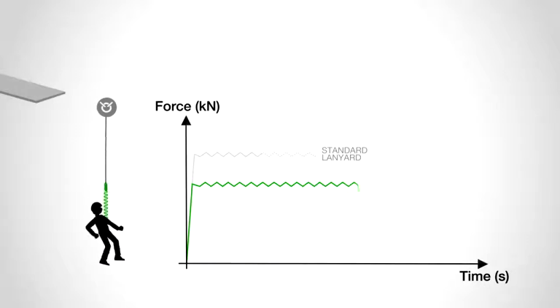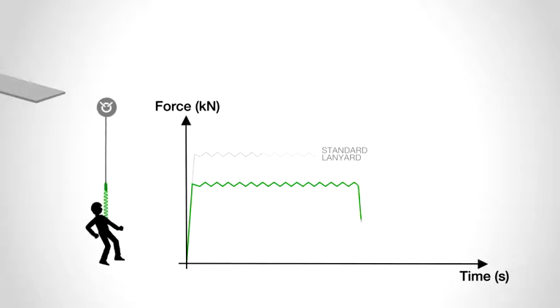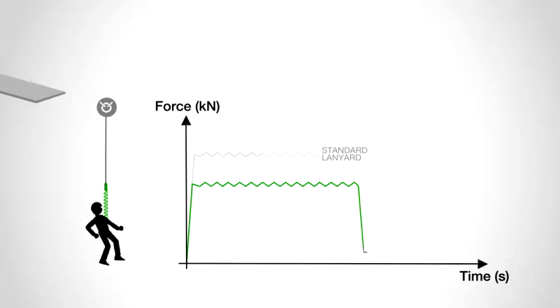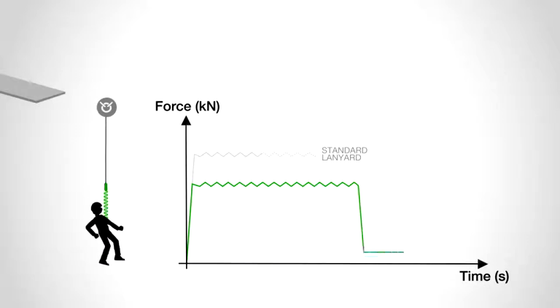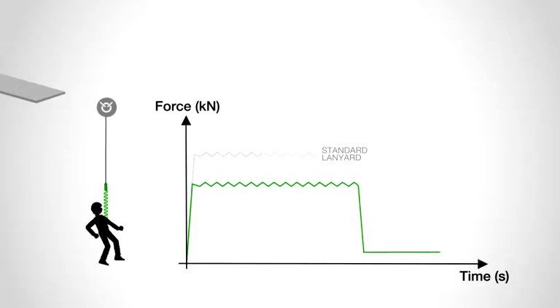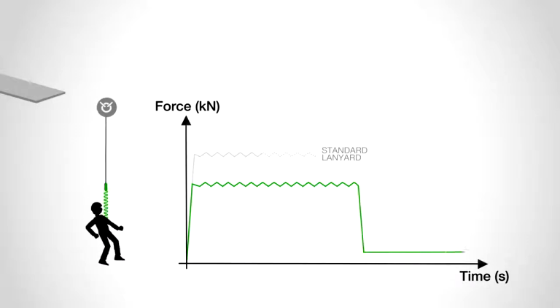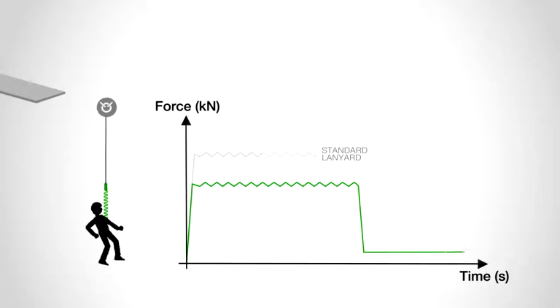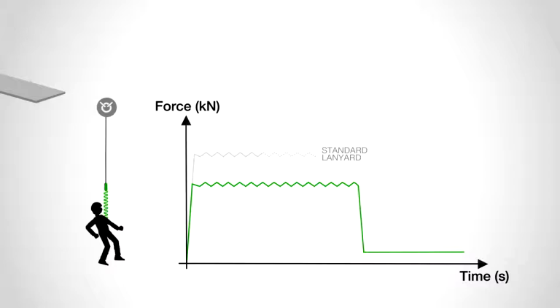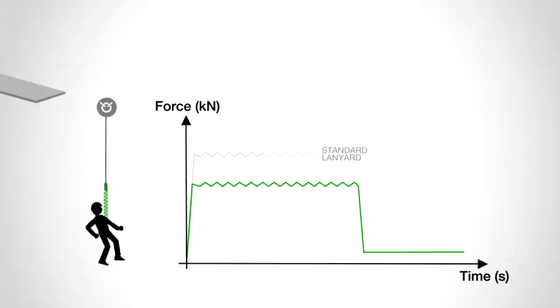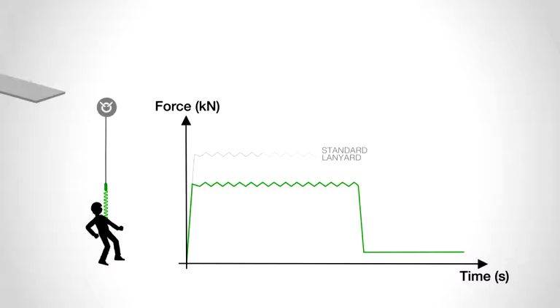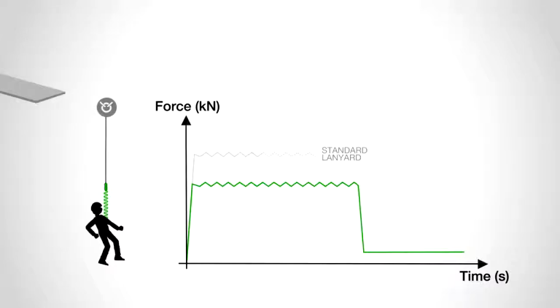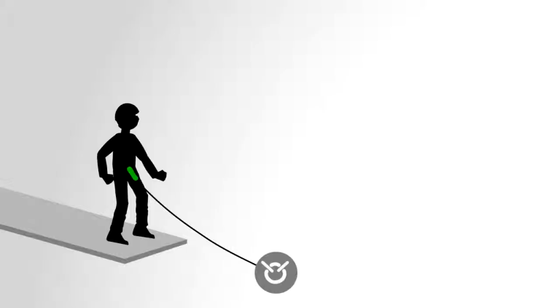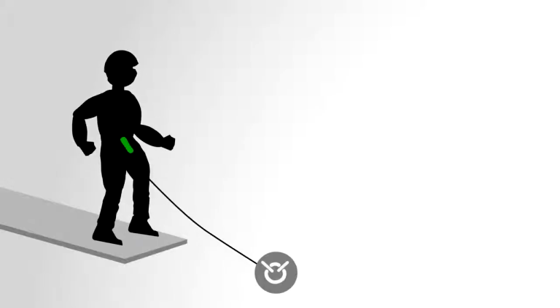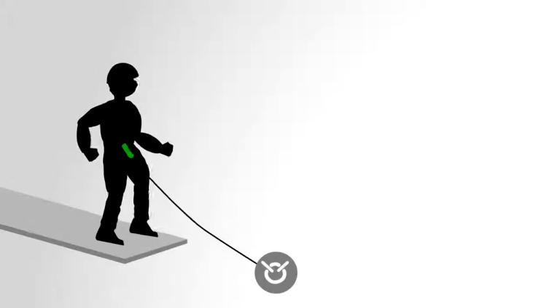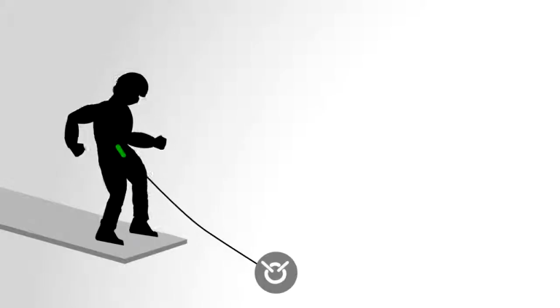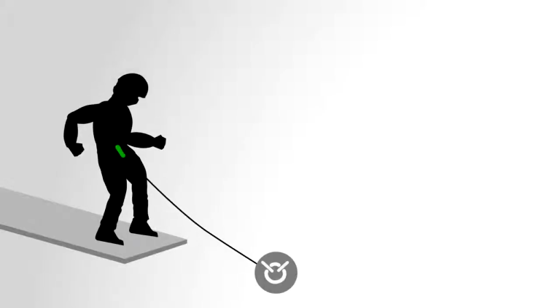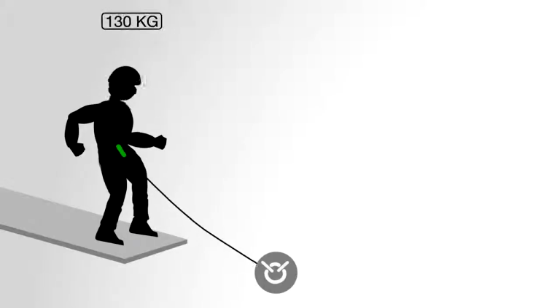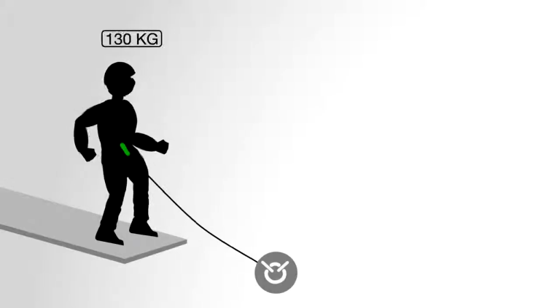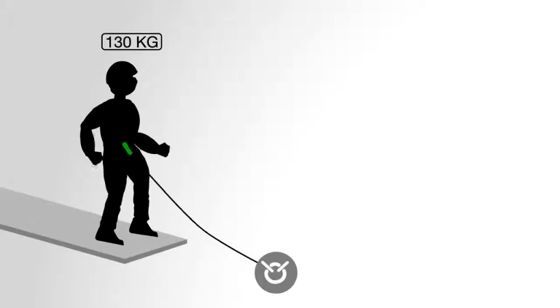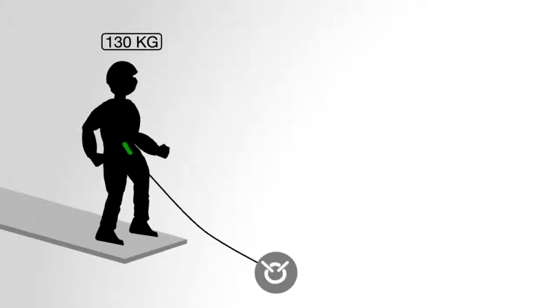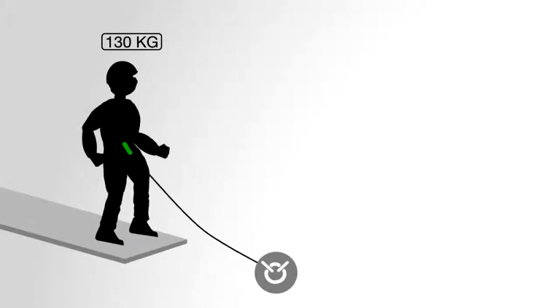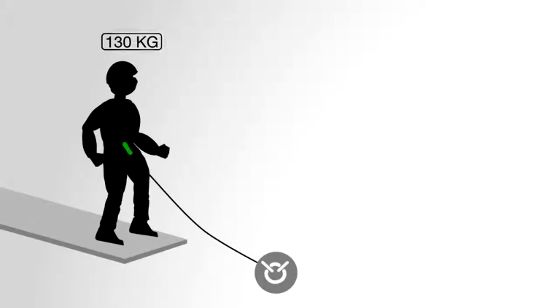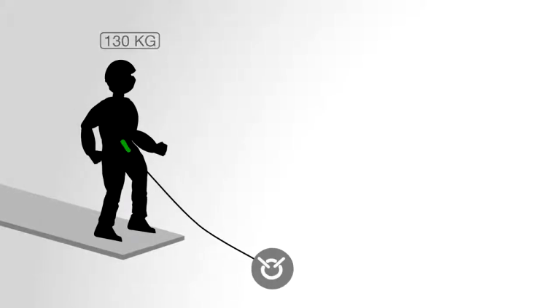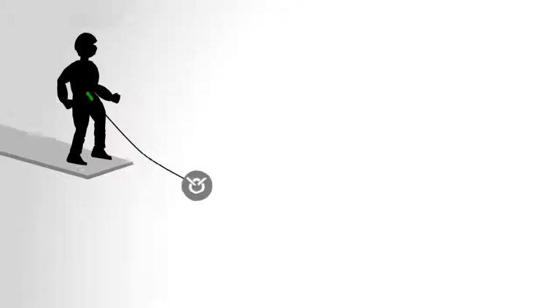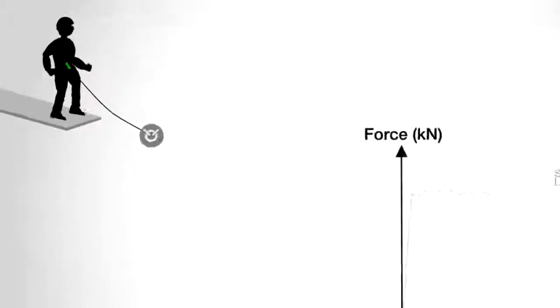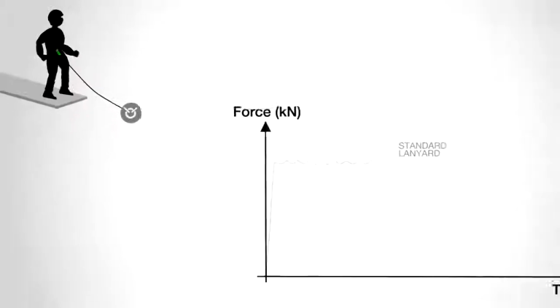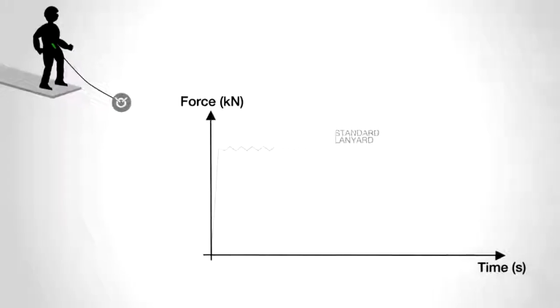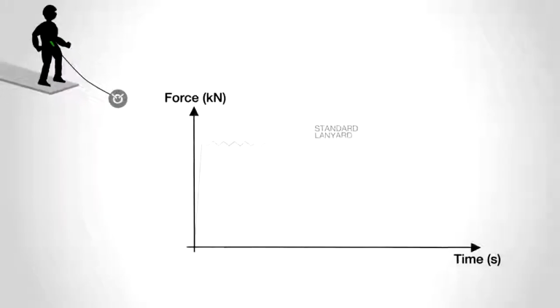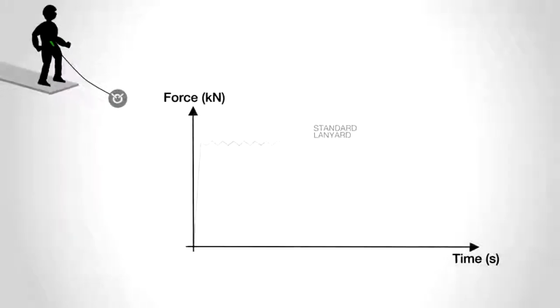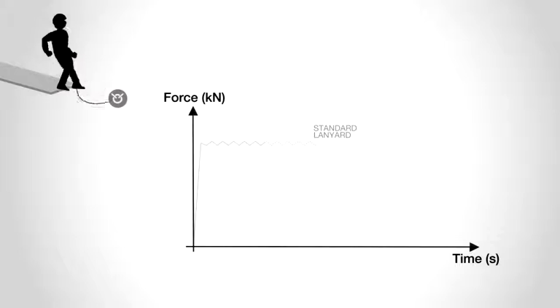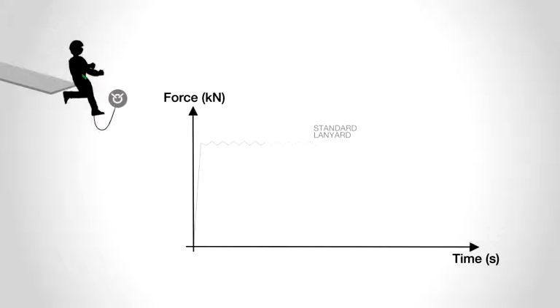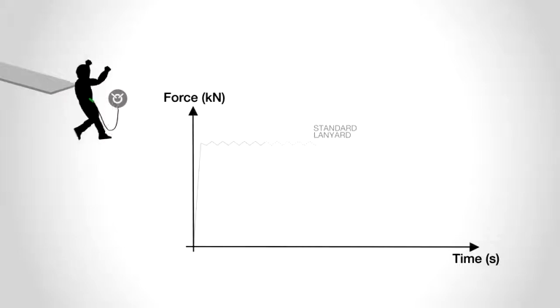Lightweight users will only activate the first stage, whereas heavier users will activate all three stages.